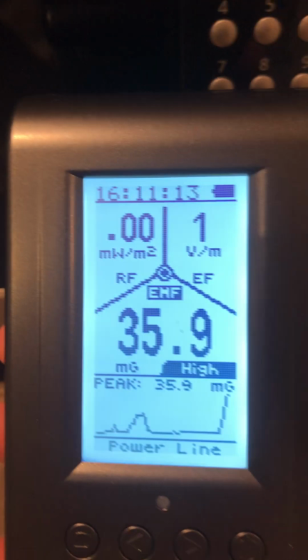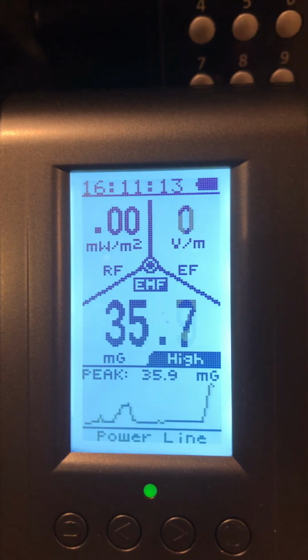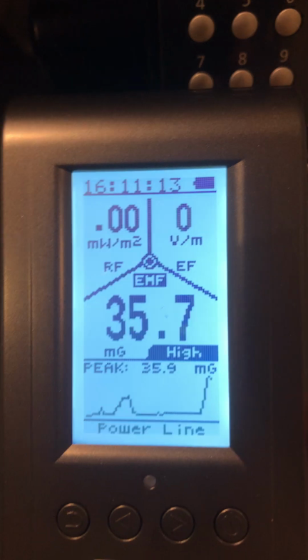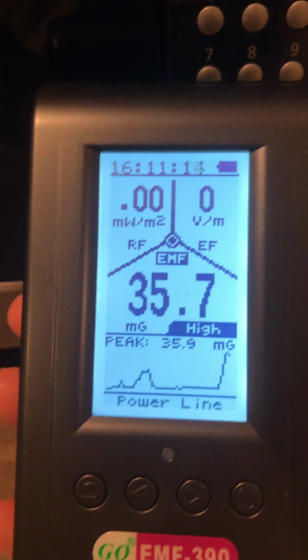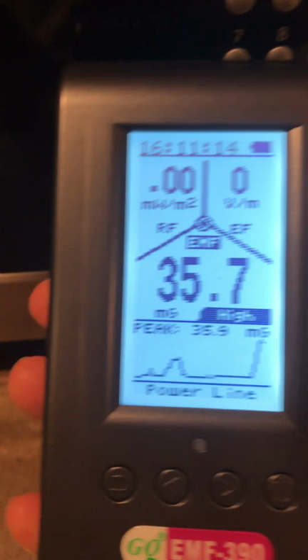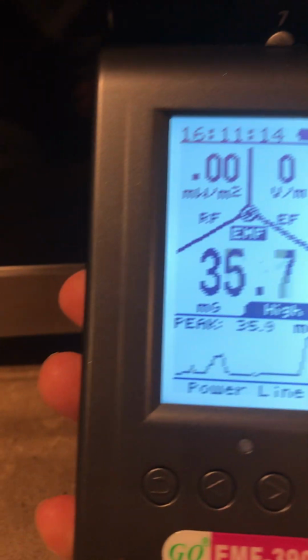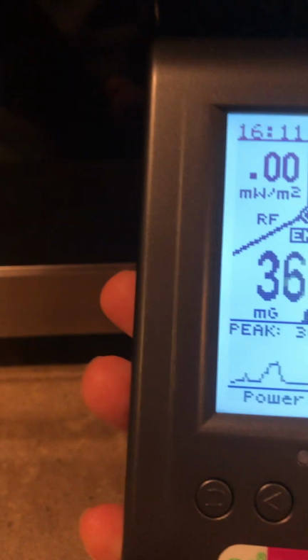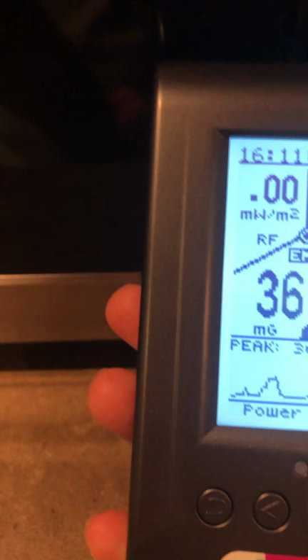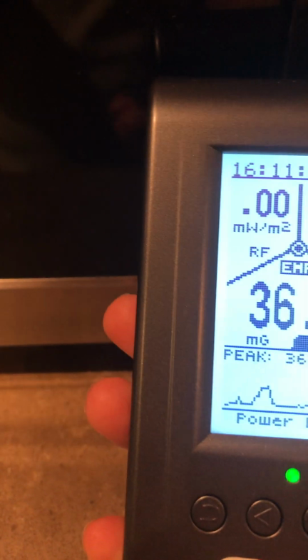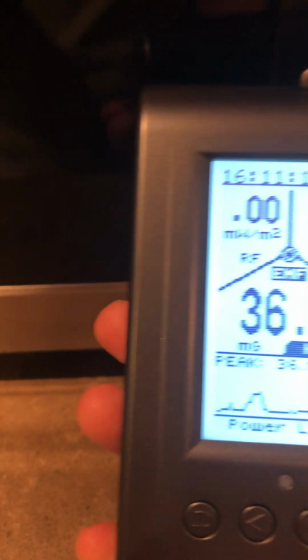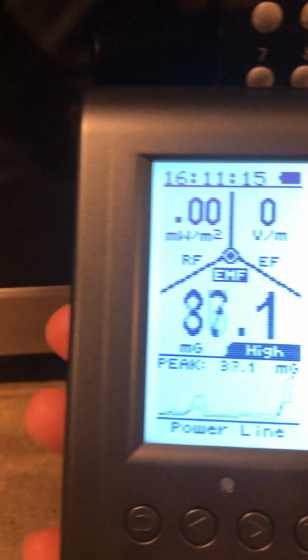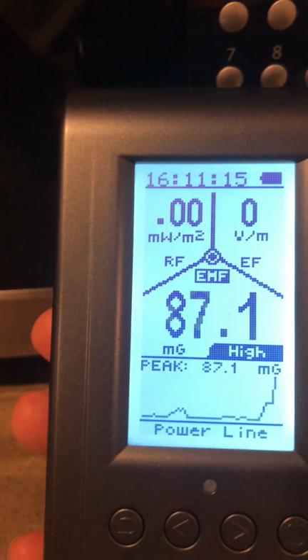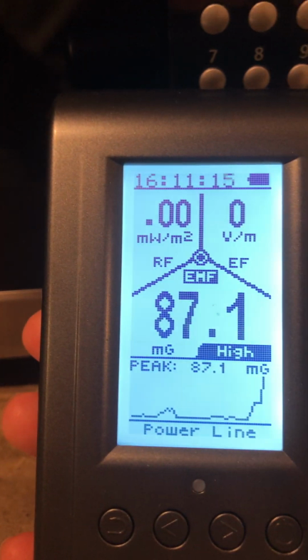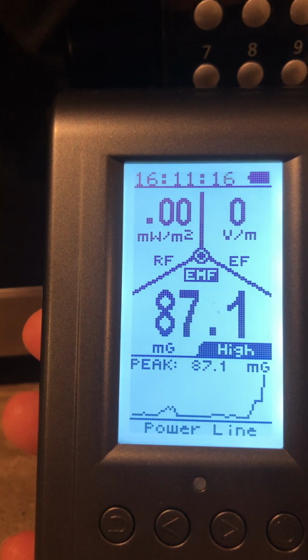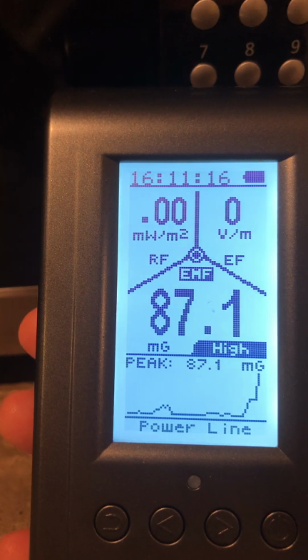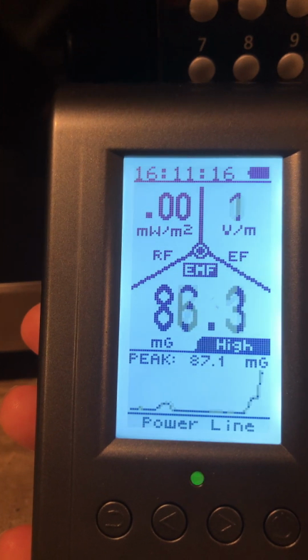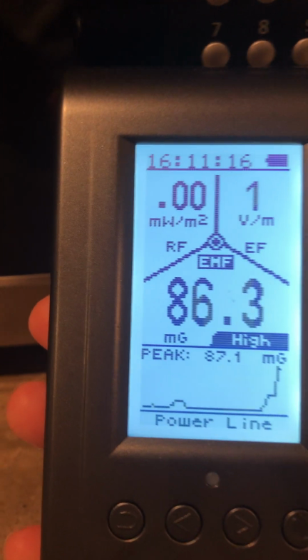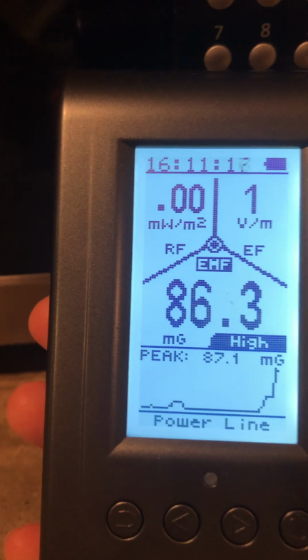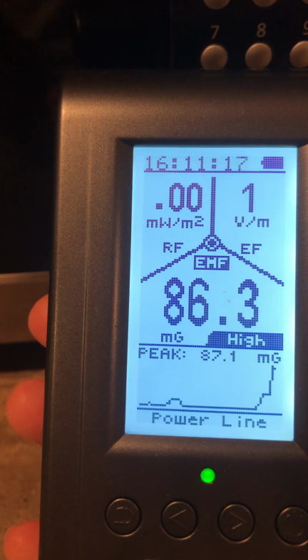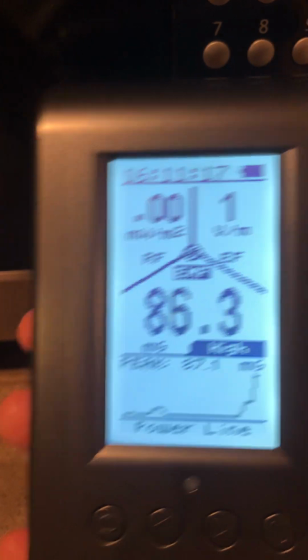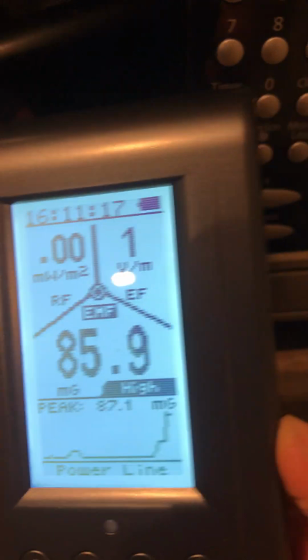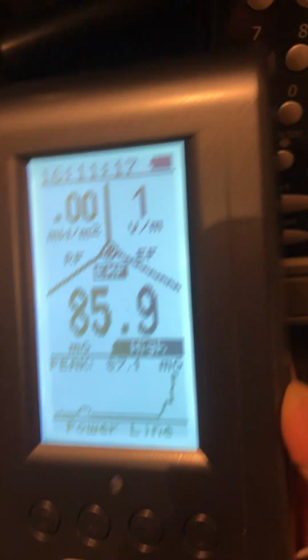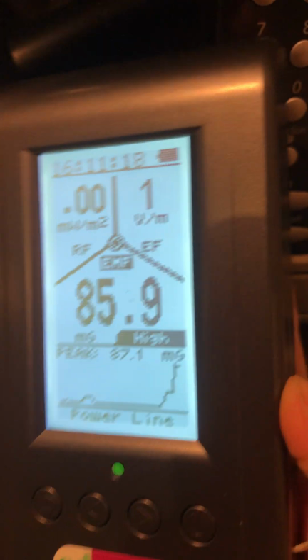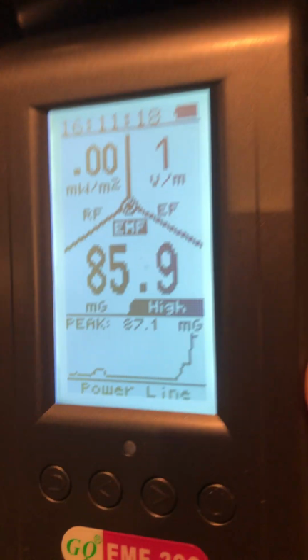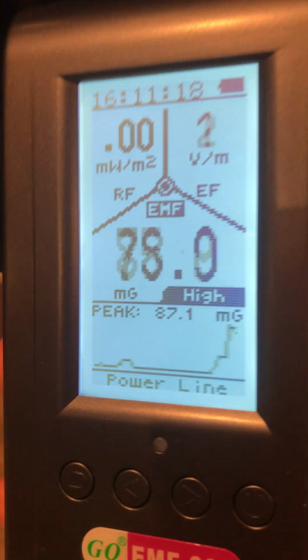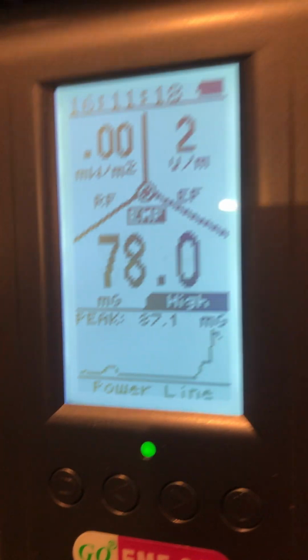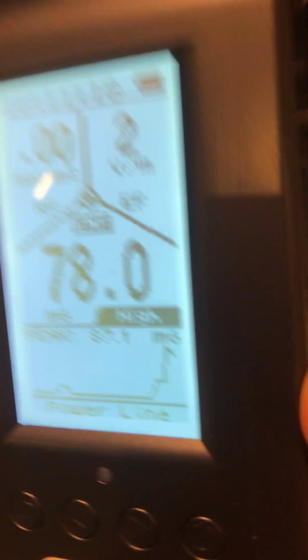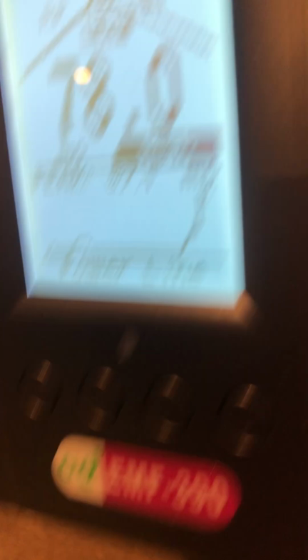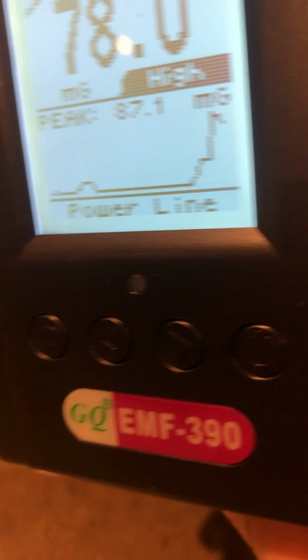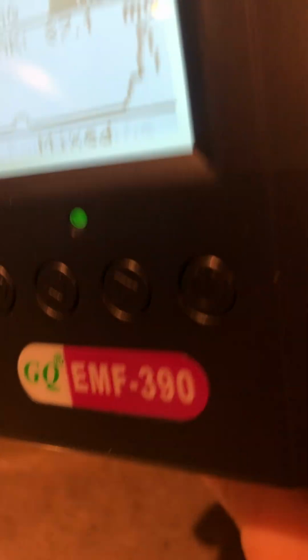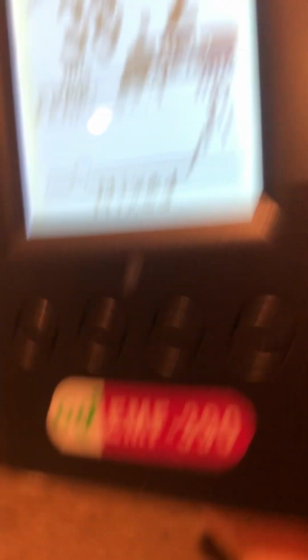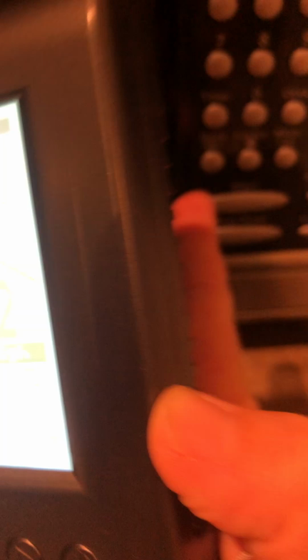It's off, and I'm just close to it, and it's already high. I'm going to turn it on if I can figure out how to.